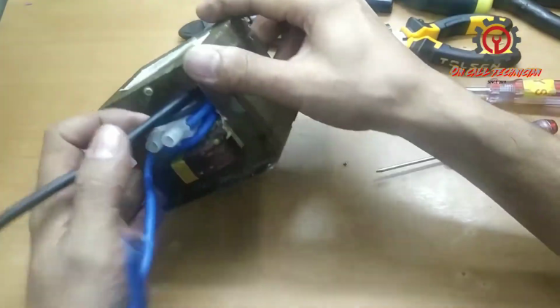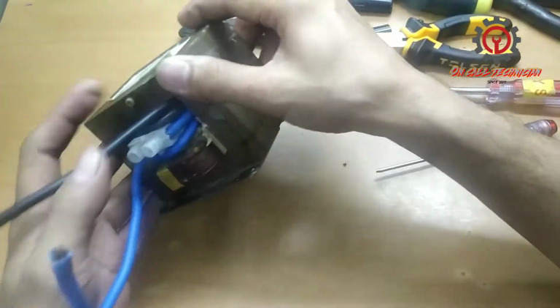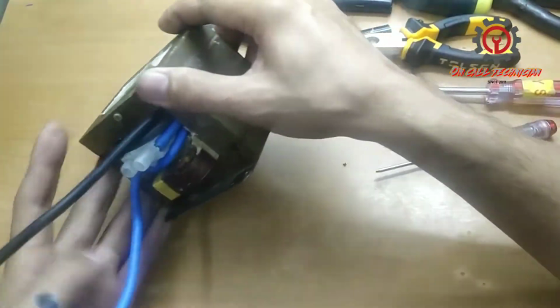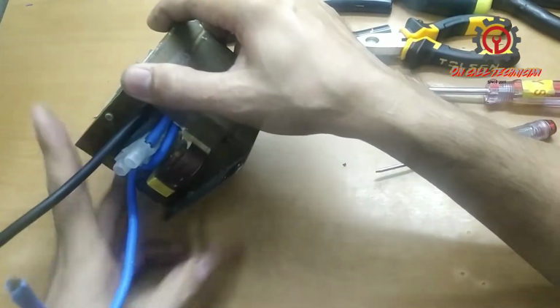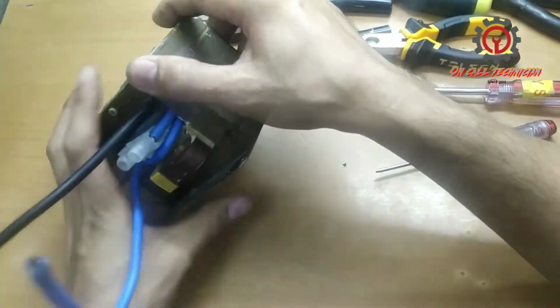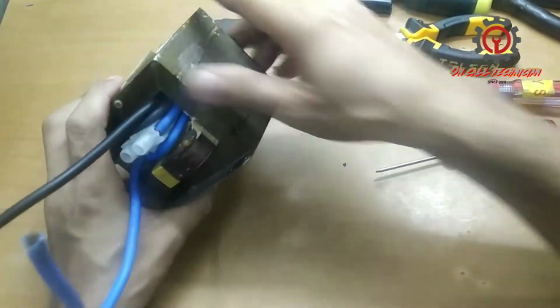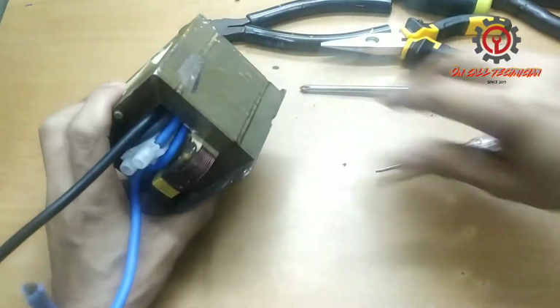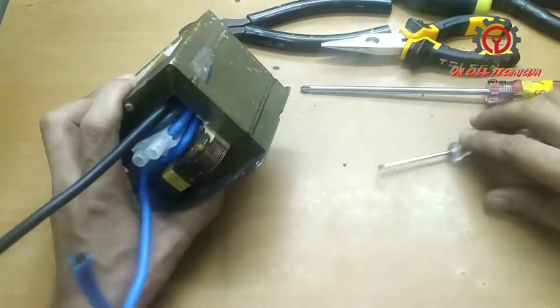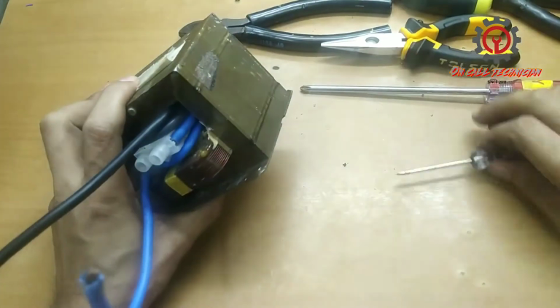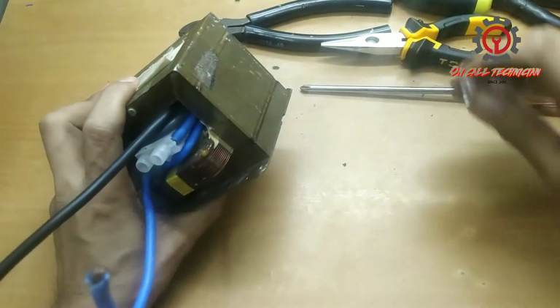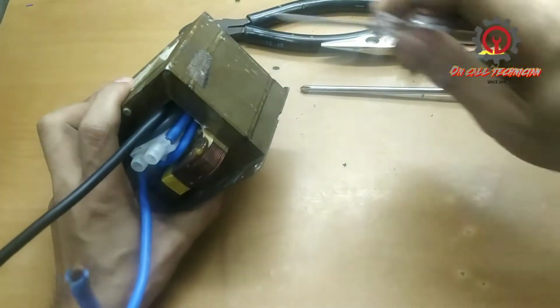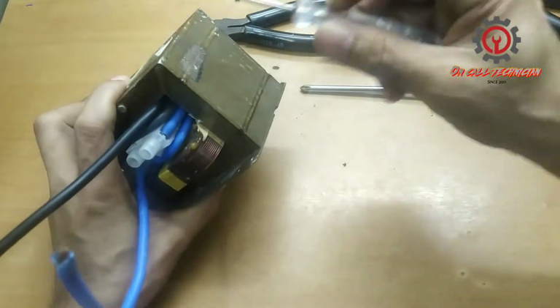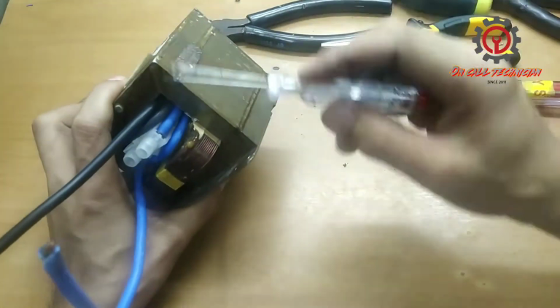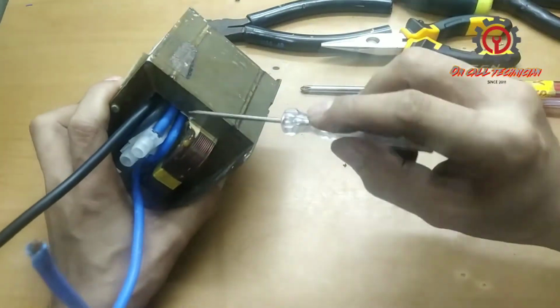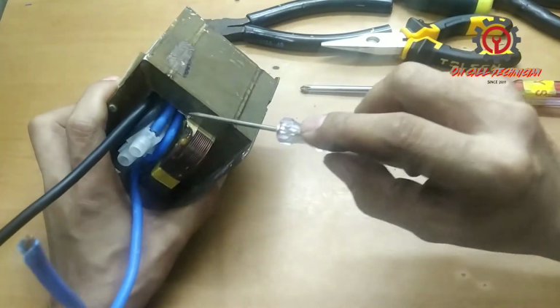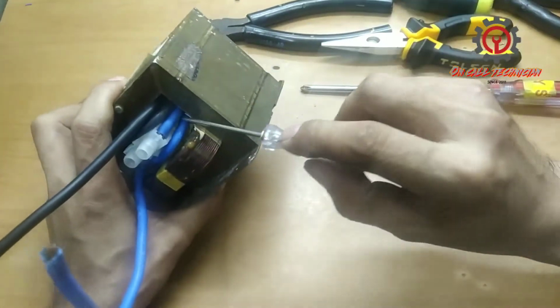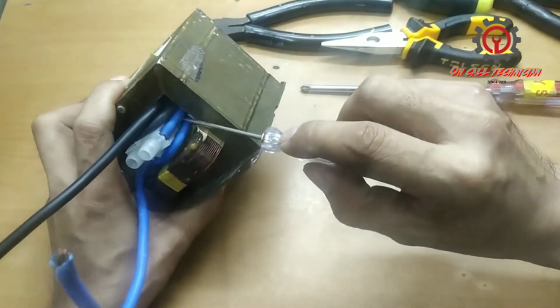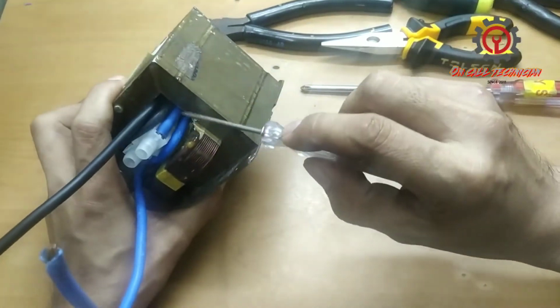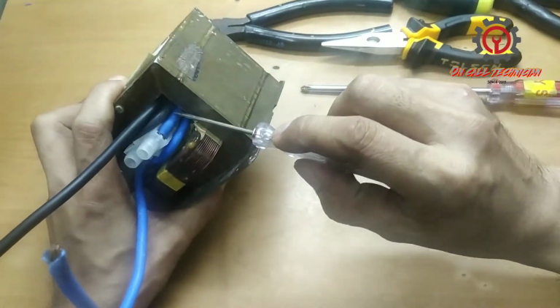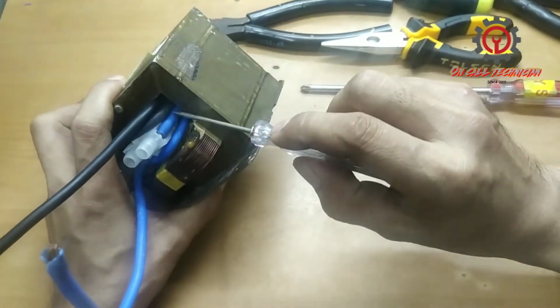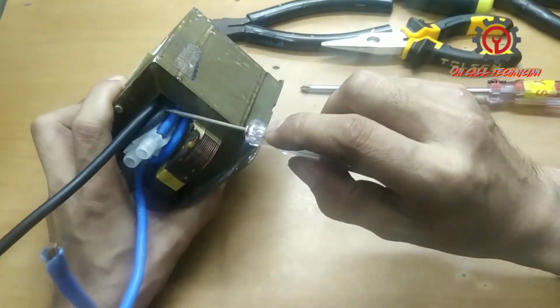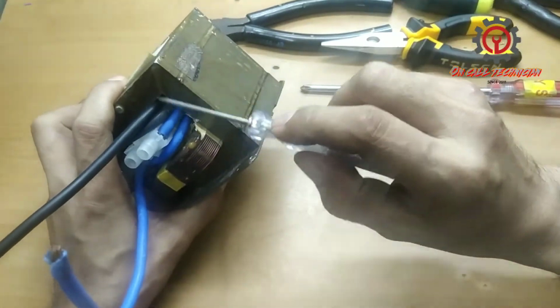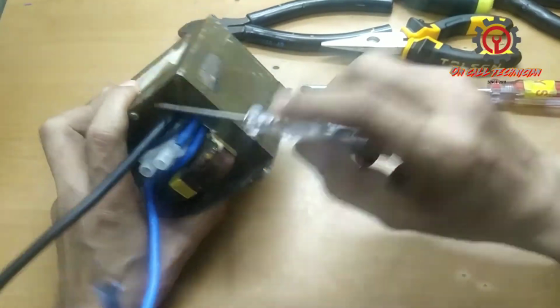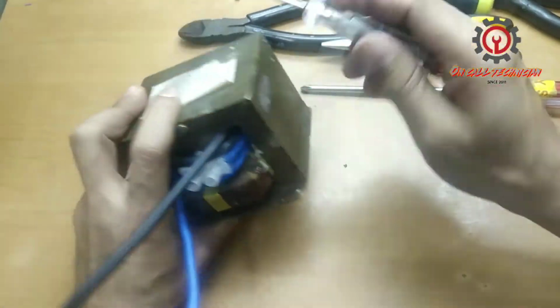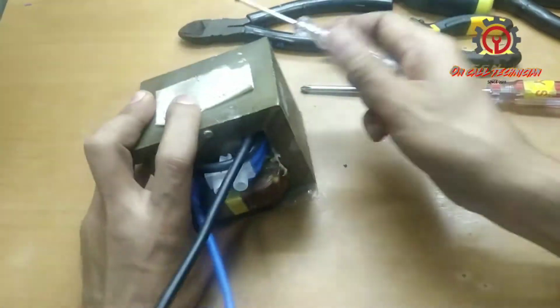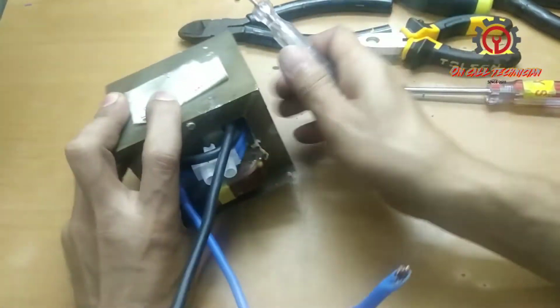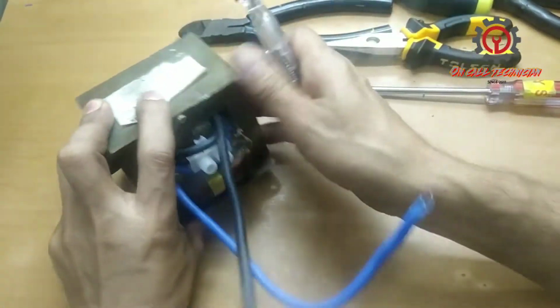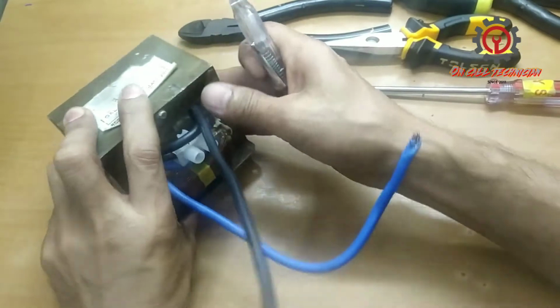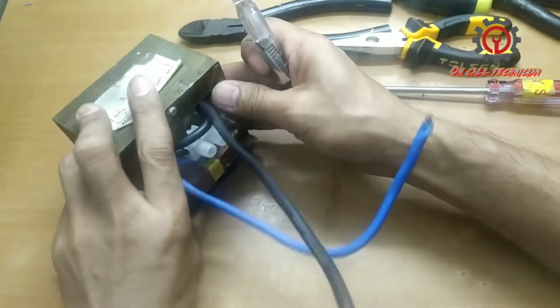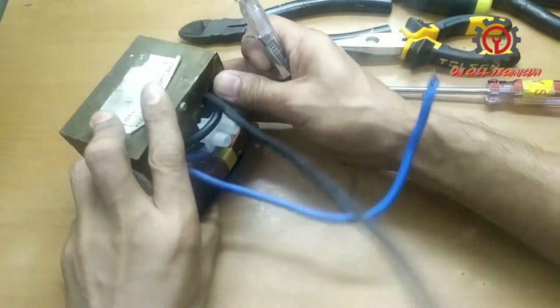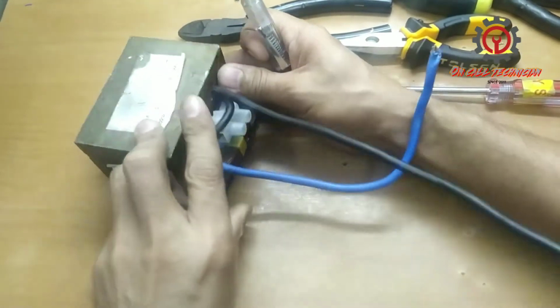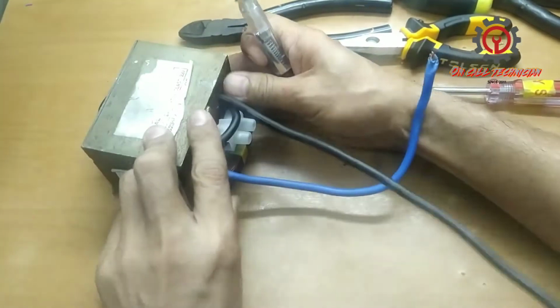Okay guys, we got it — one, two, three, four. We got four turns!